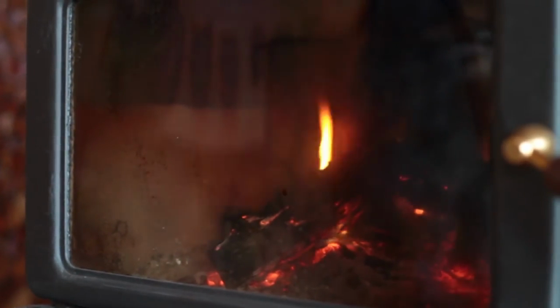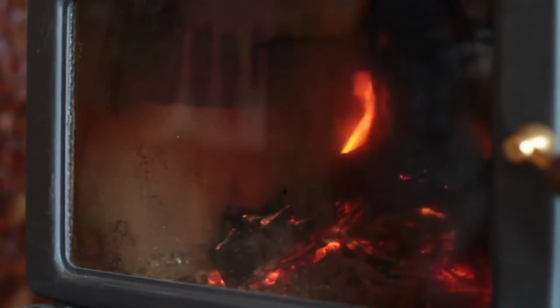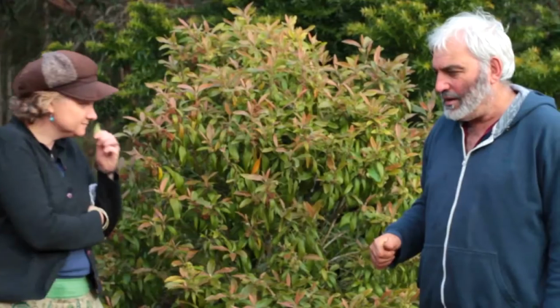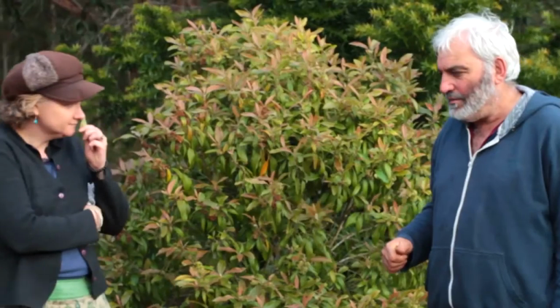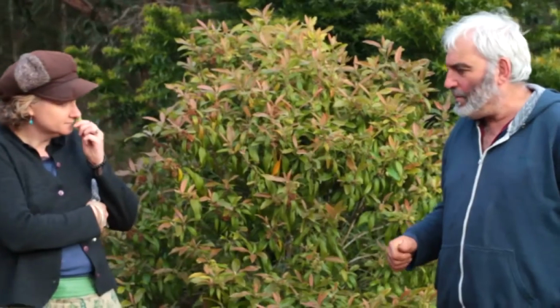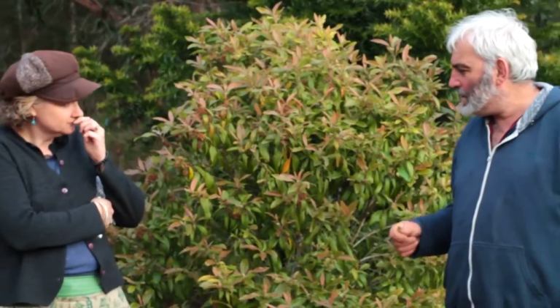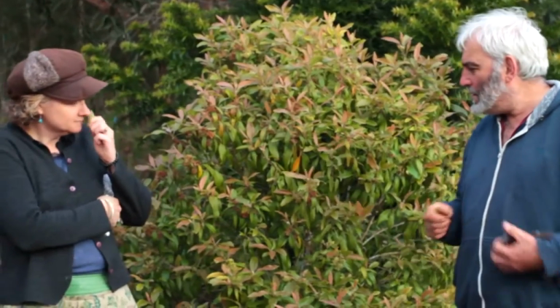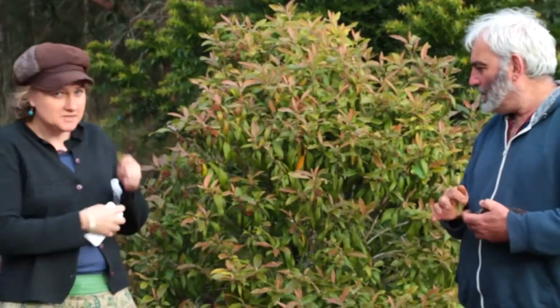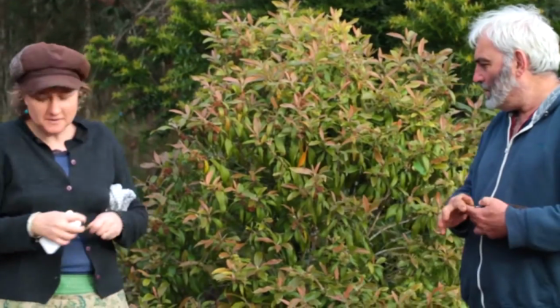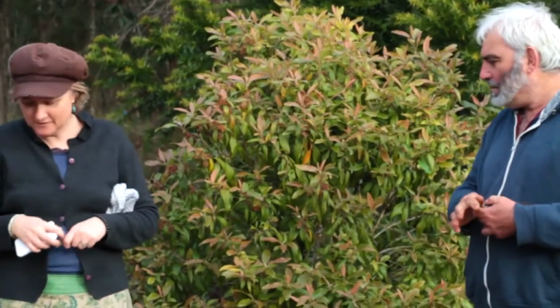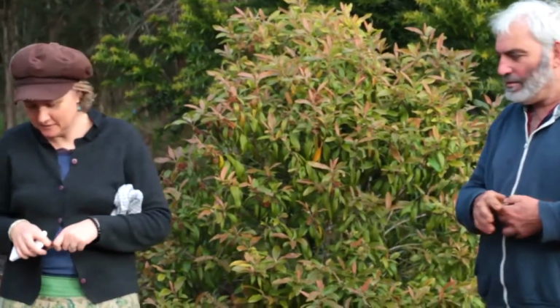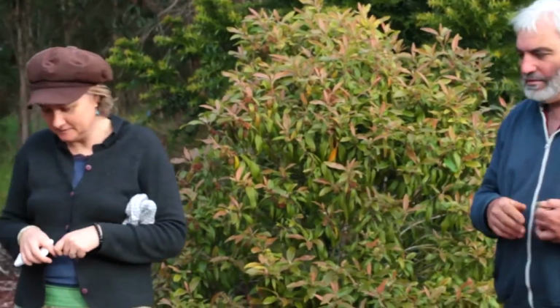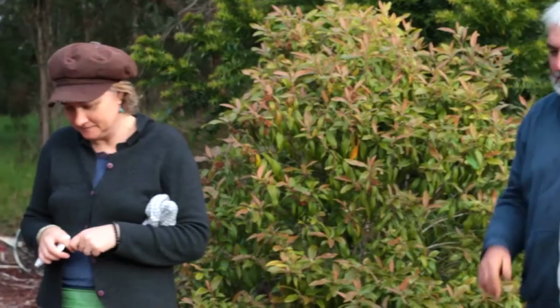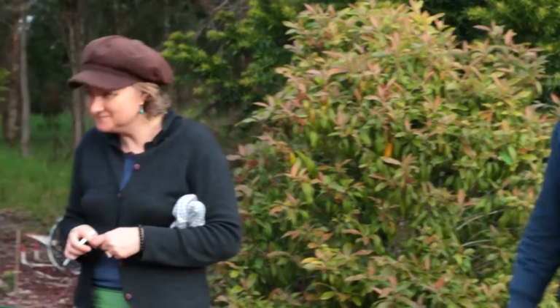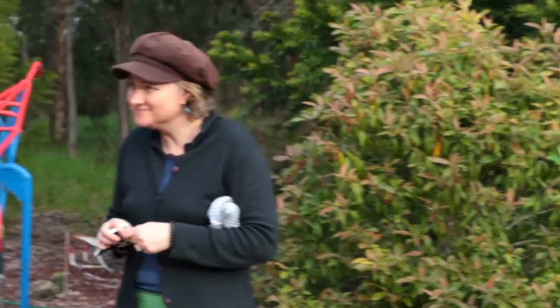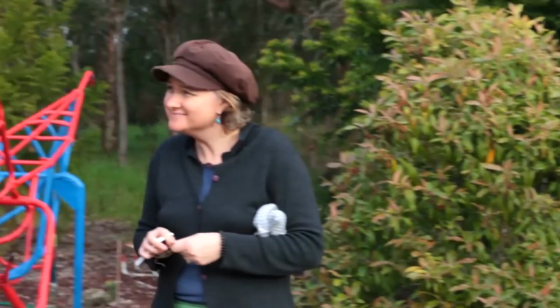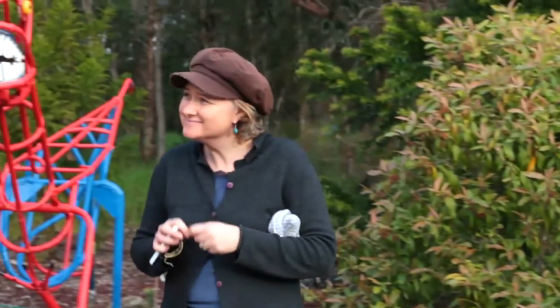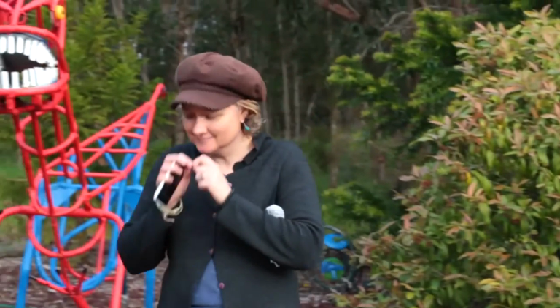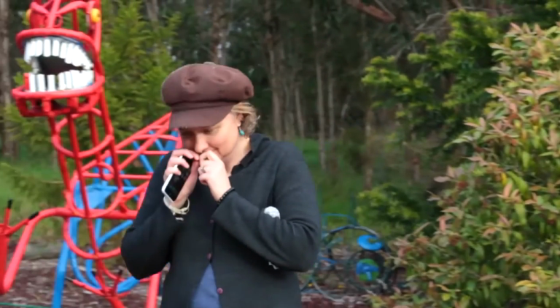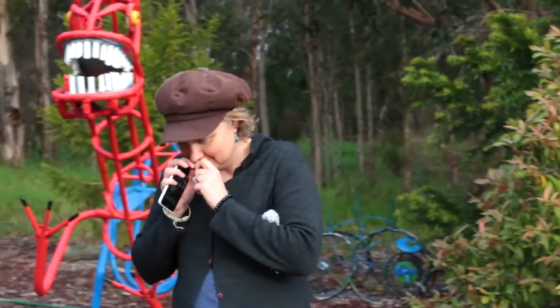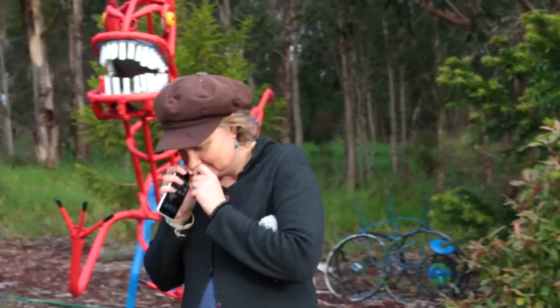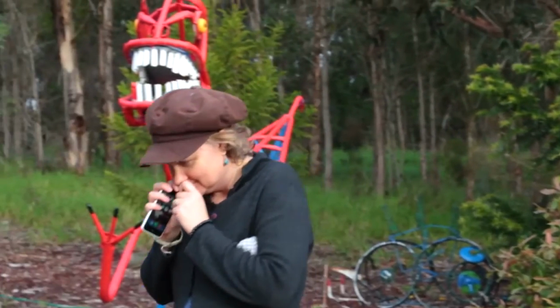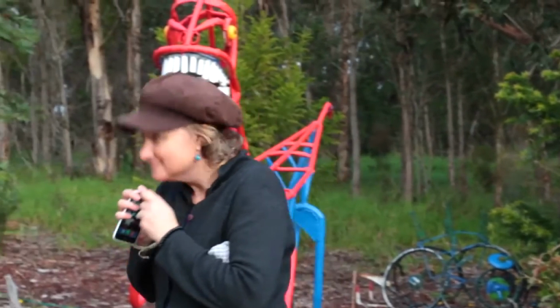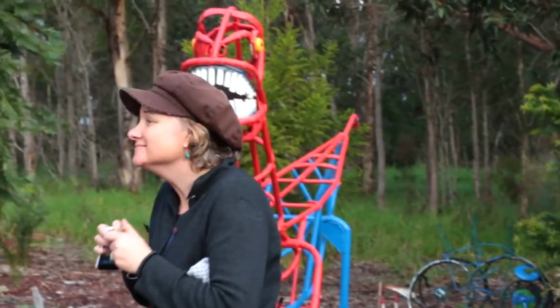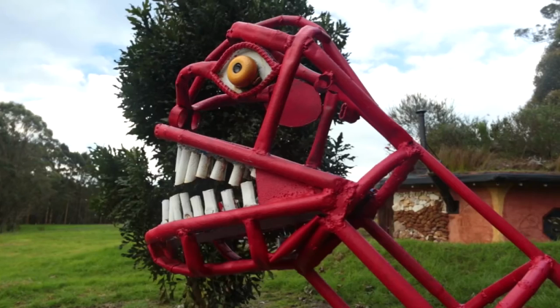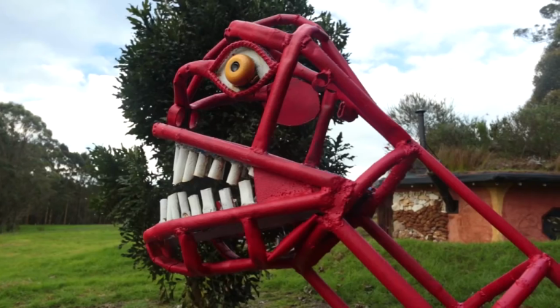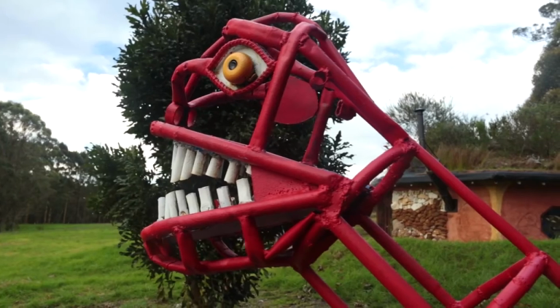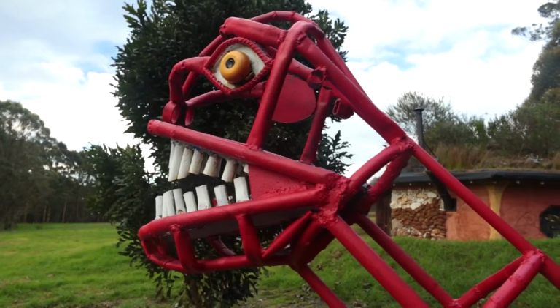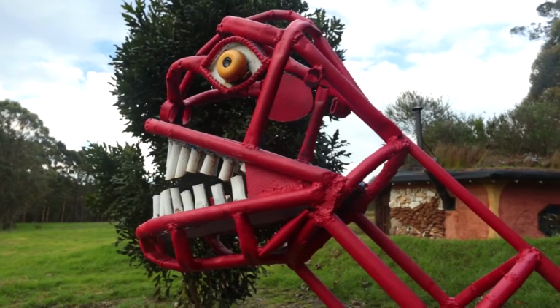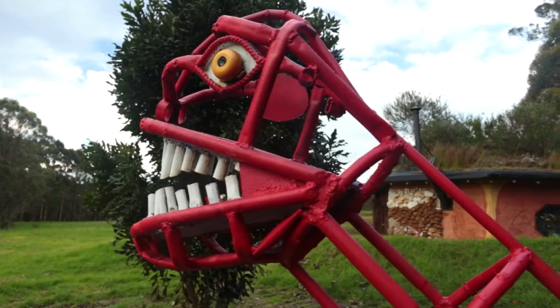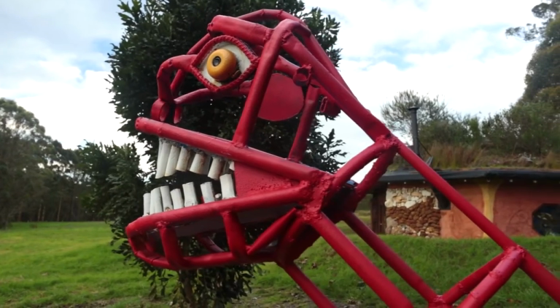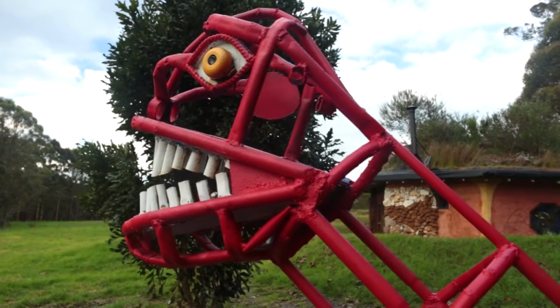In the Gondwana garden outside, recycled metal sculptures depict long extinct megafauna.